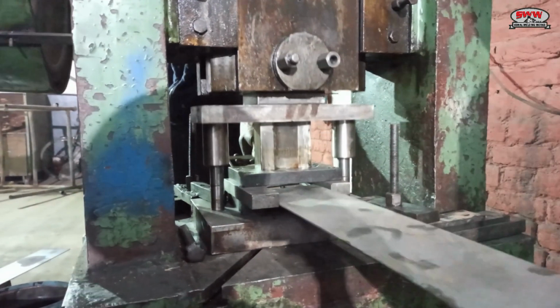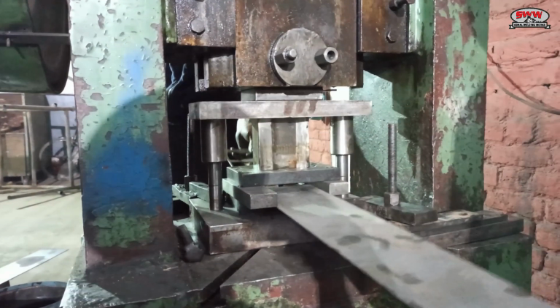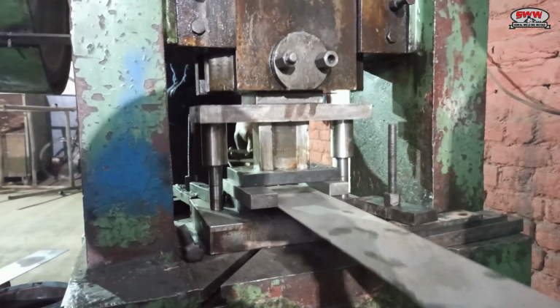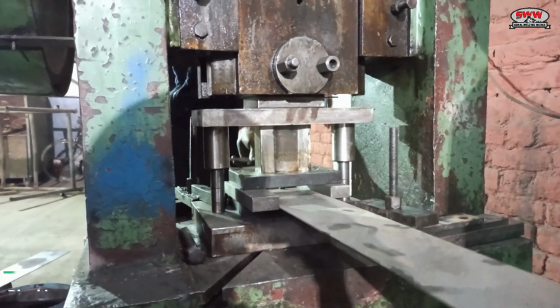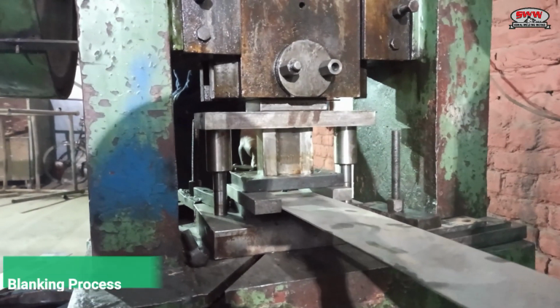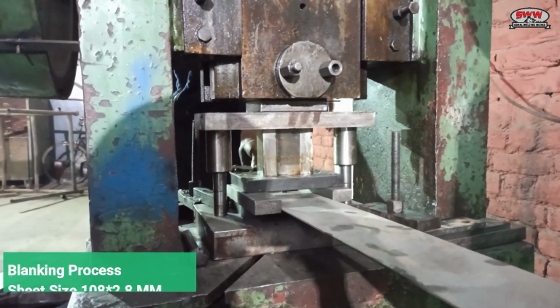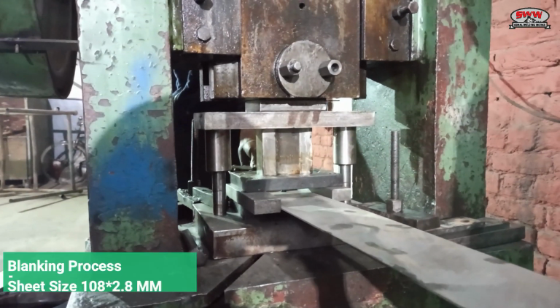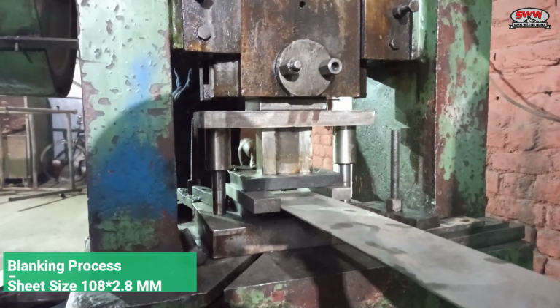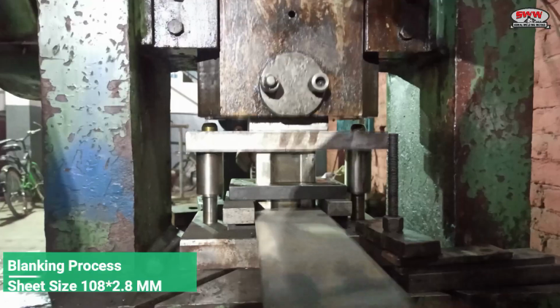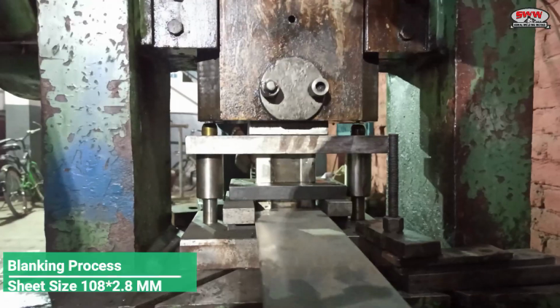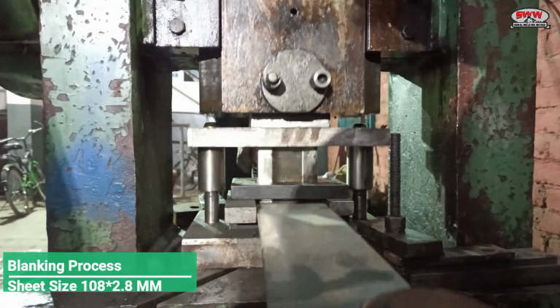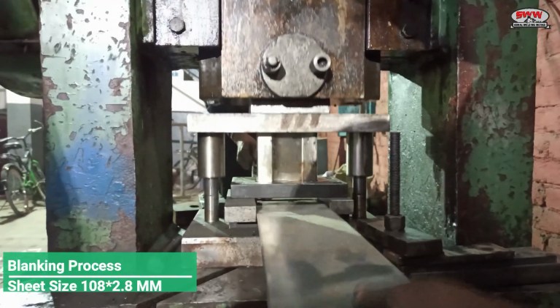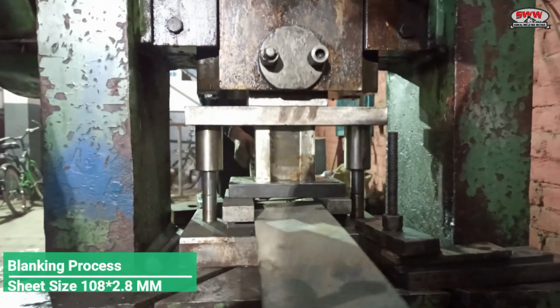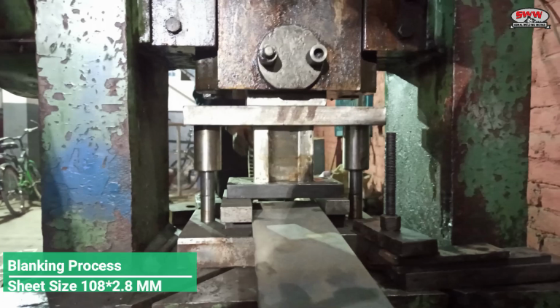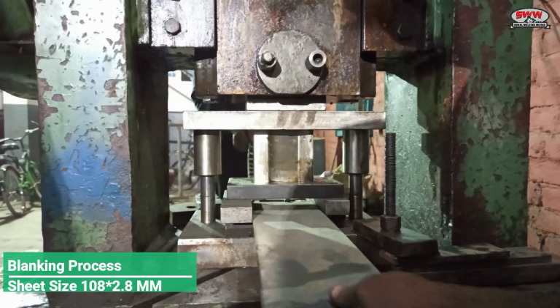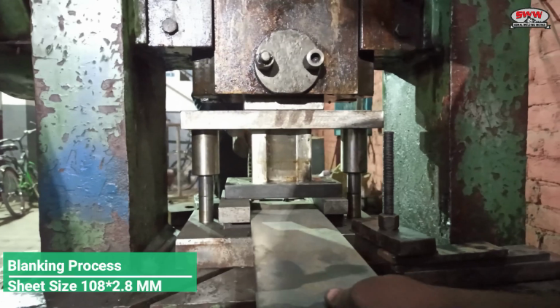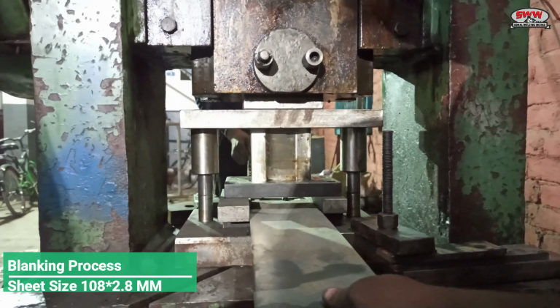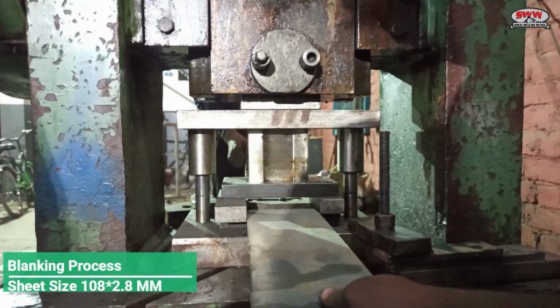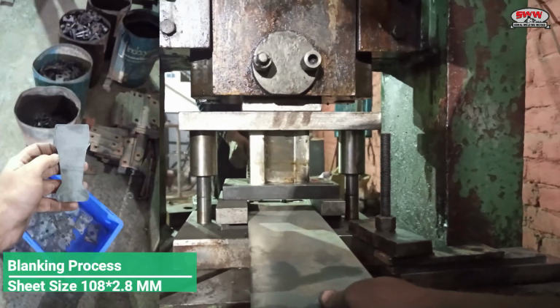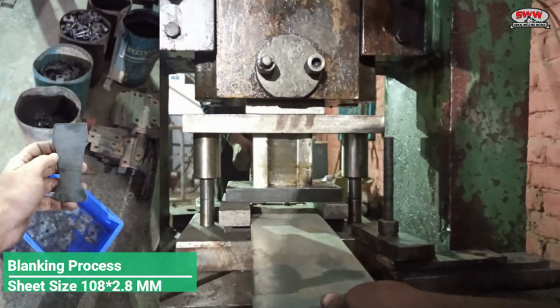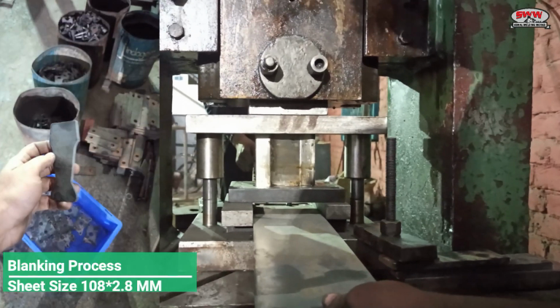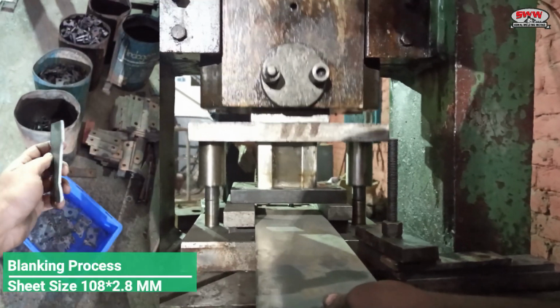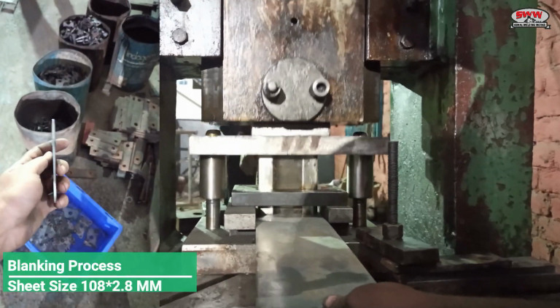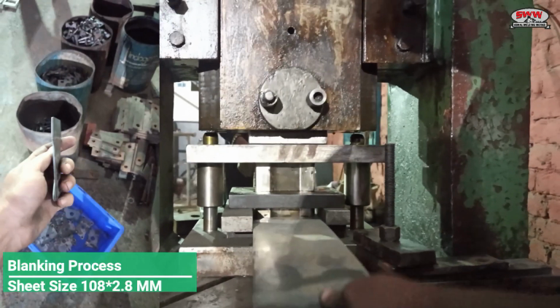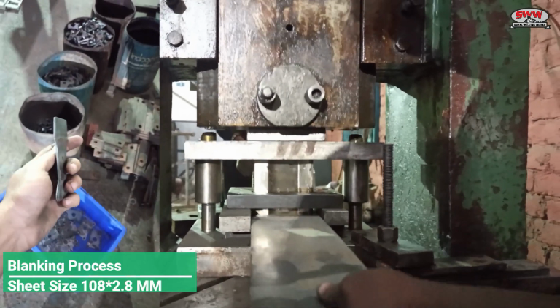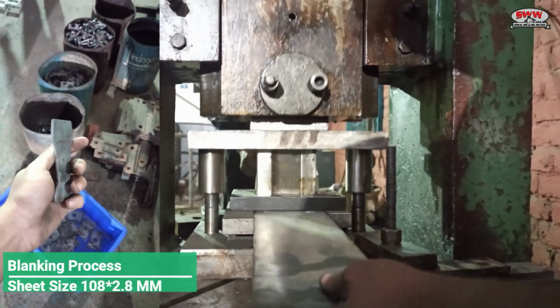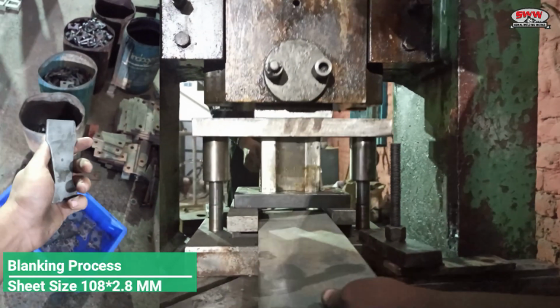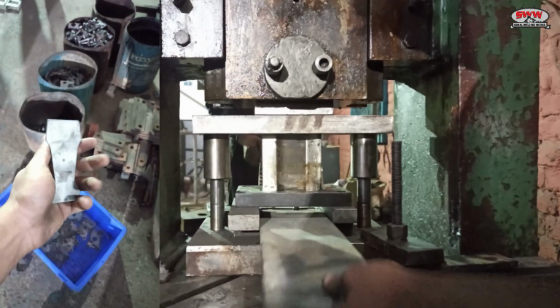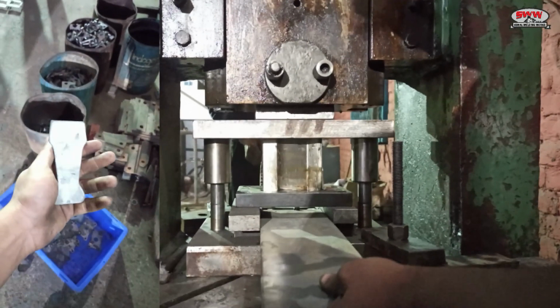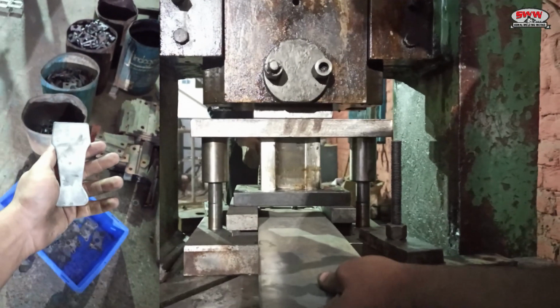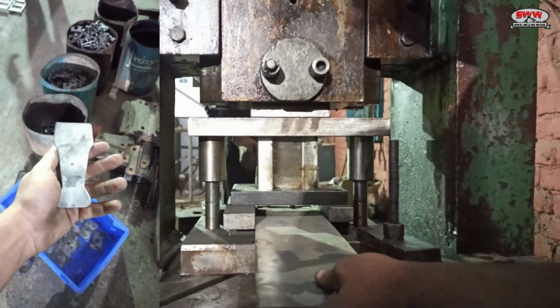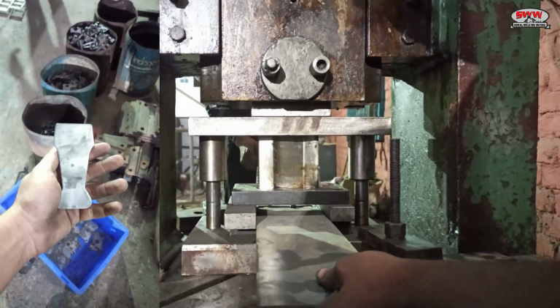Blanking process. Sheet size 108 x 2.8 mm.